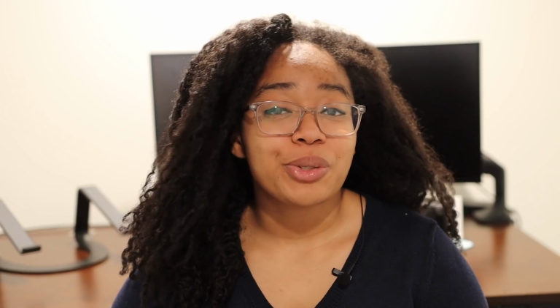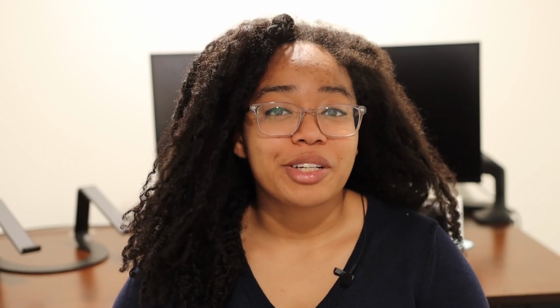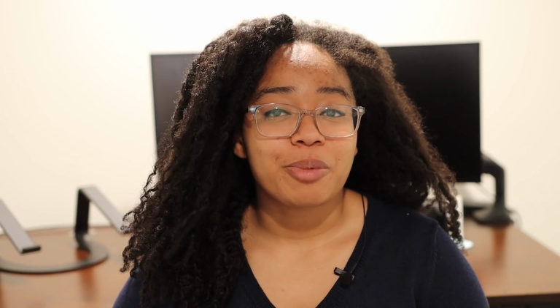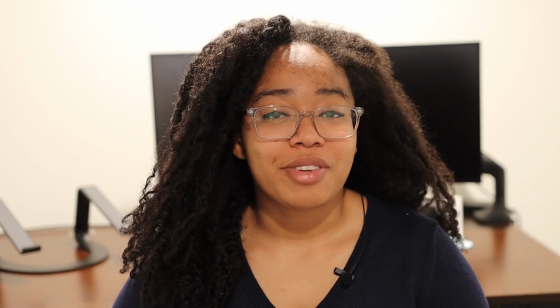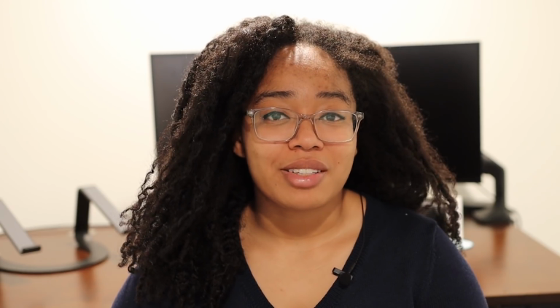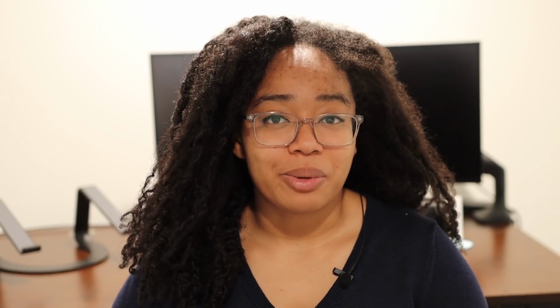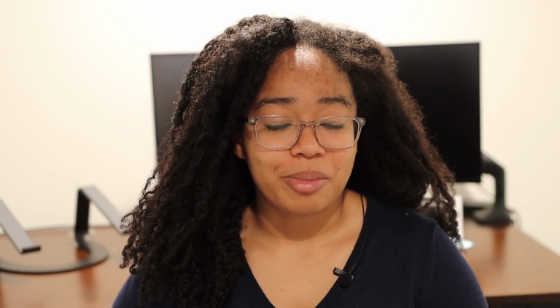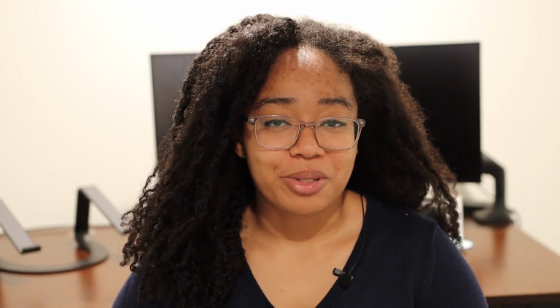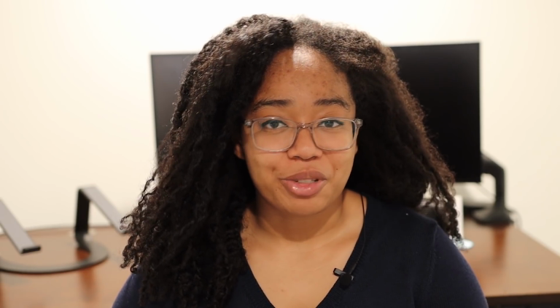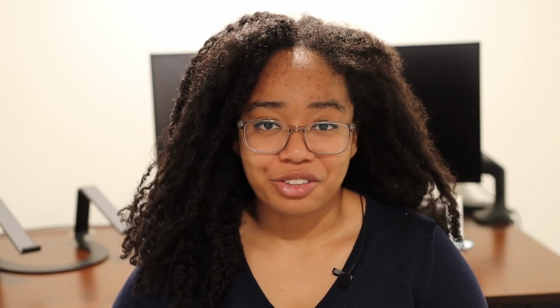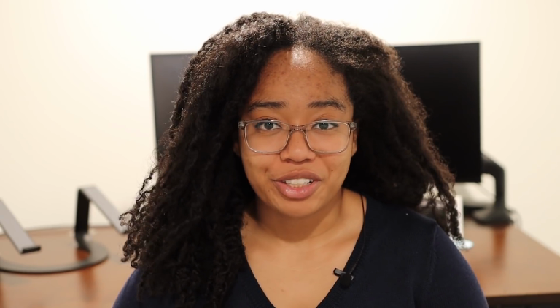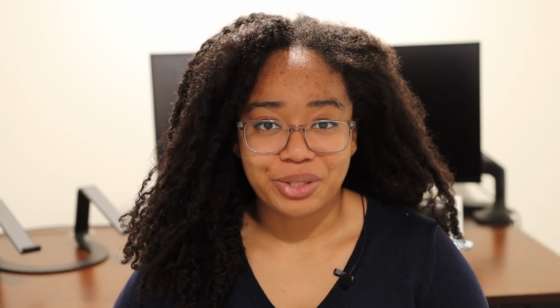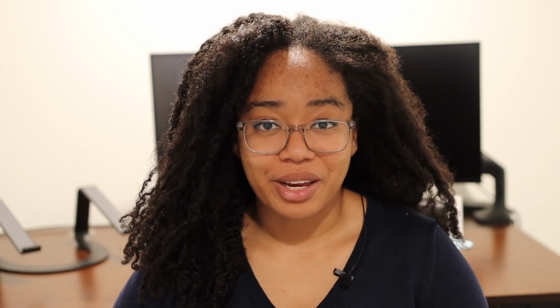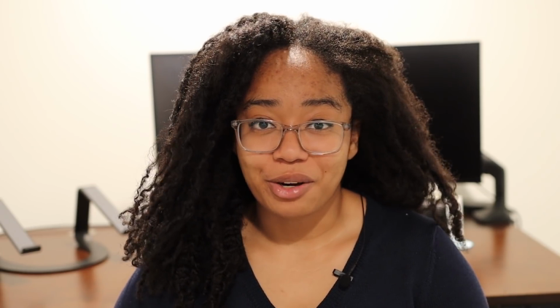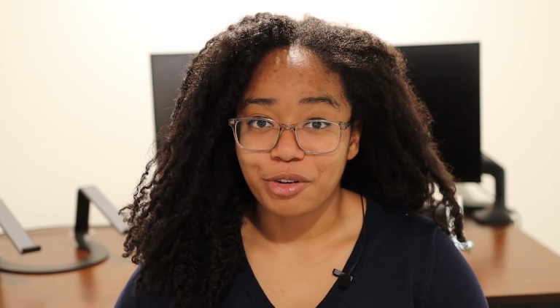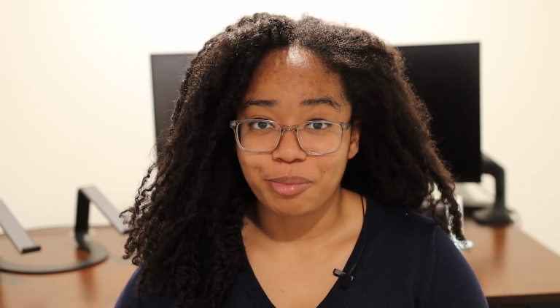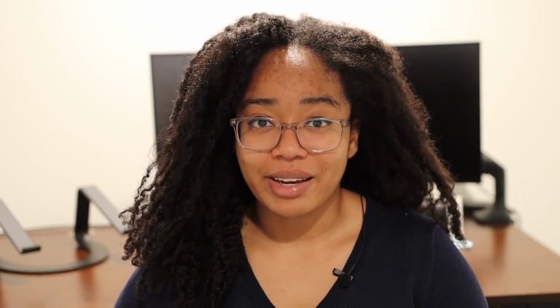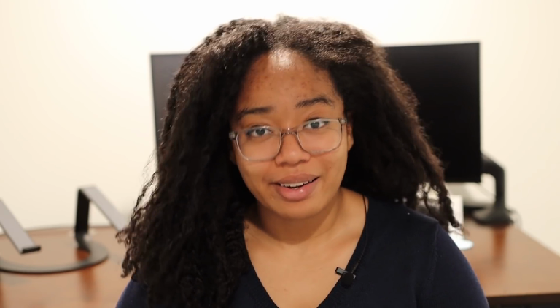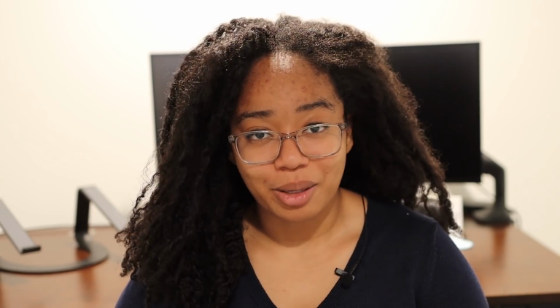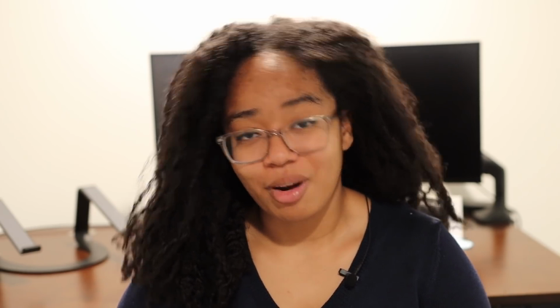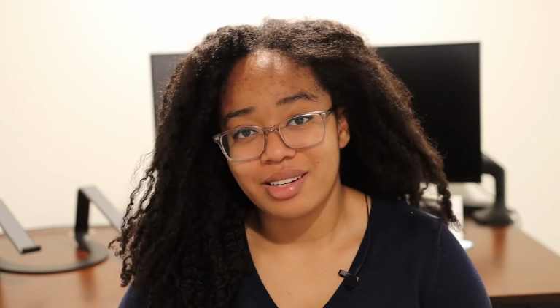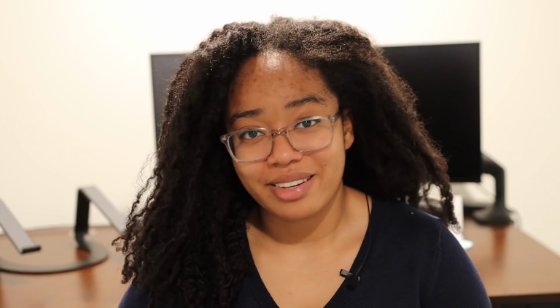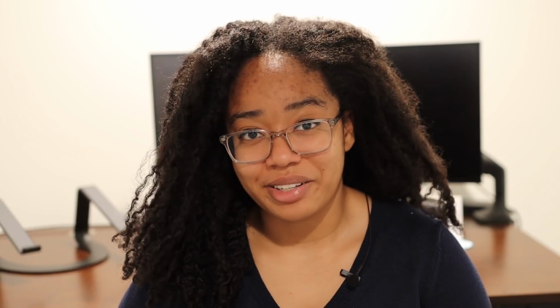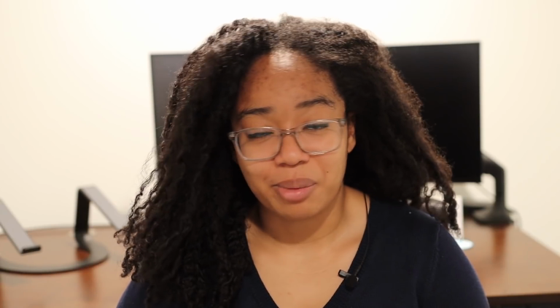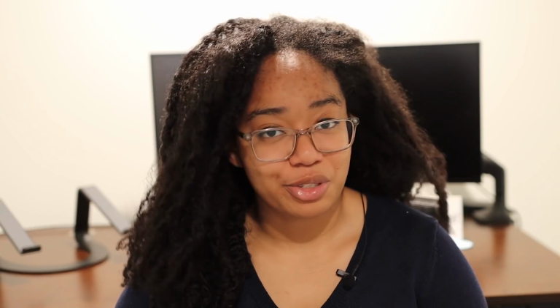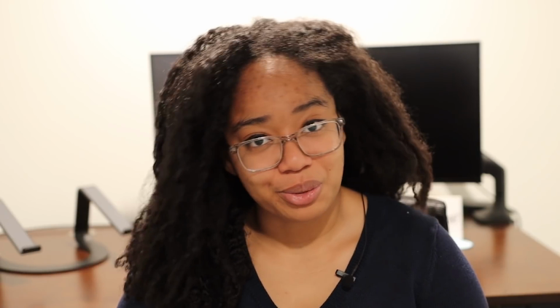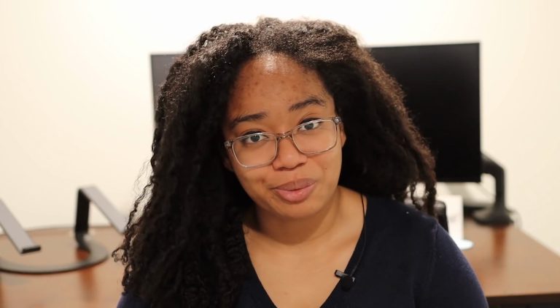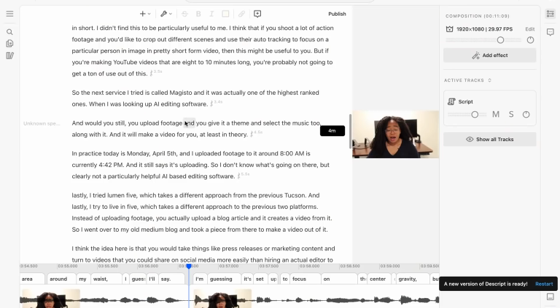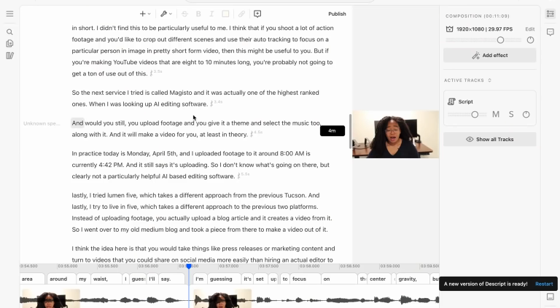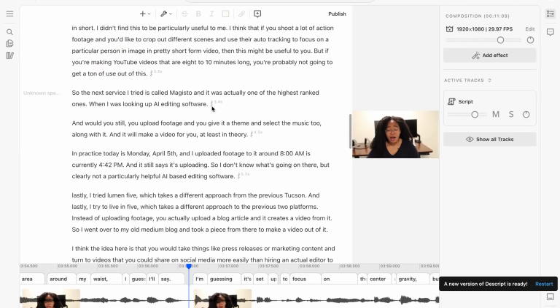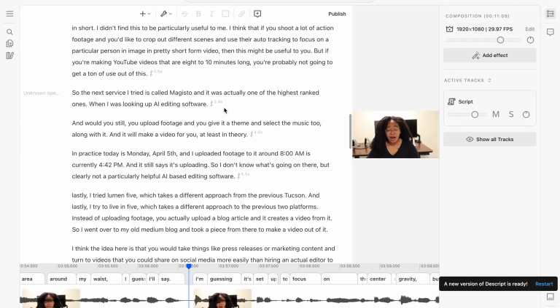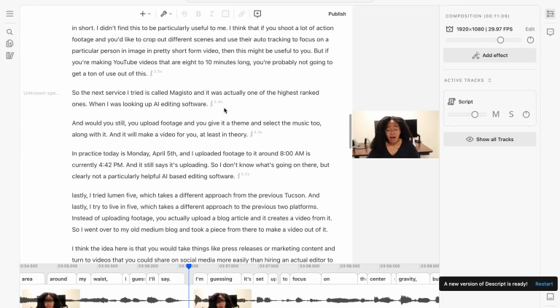In short, as you may have guessed, I will not be using machine learning to take over my editing process anytime soon — at least not fully.